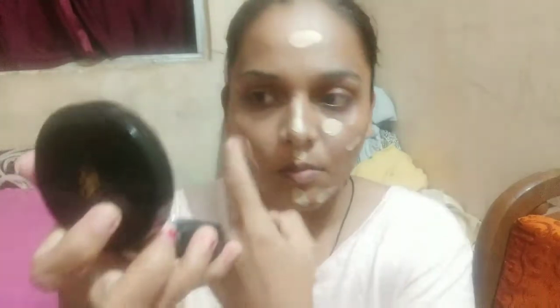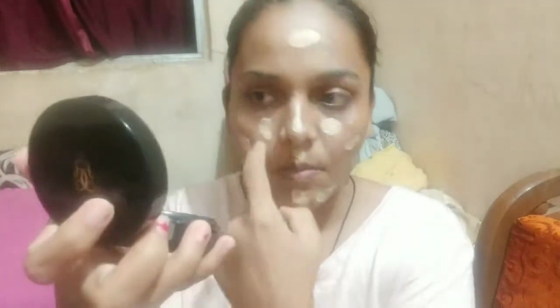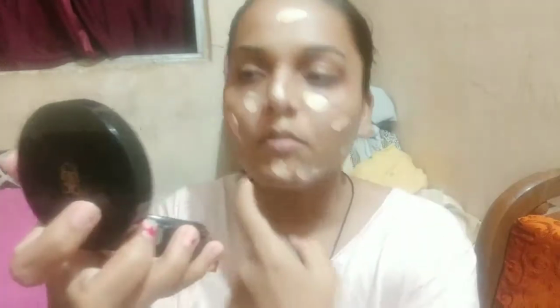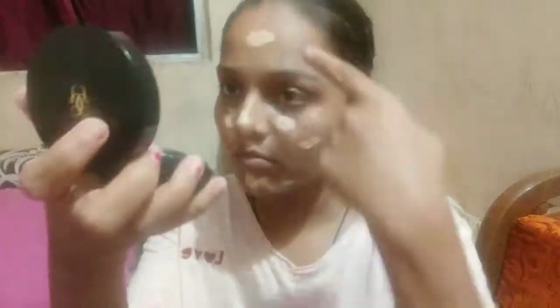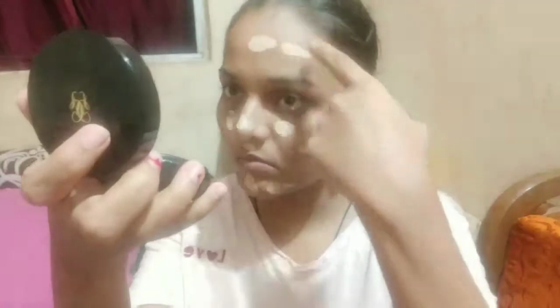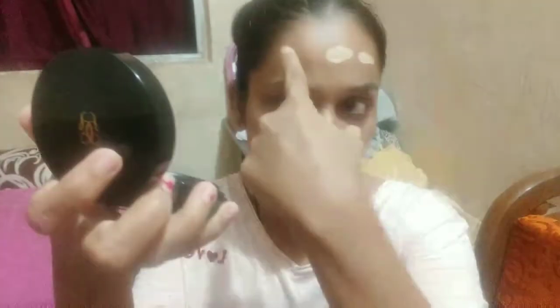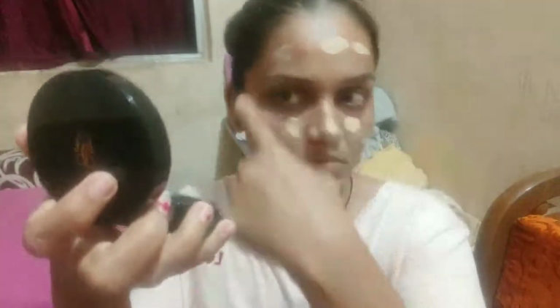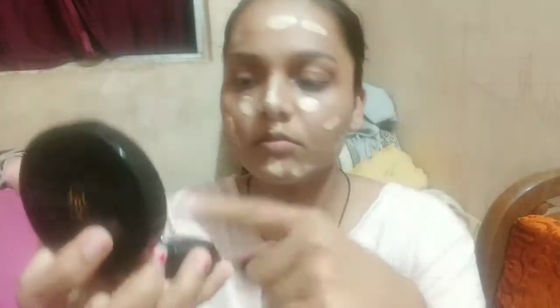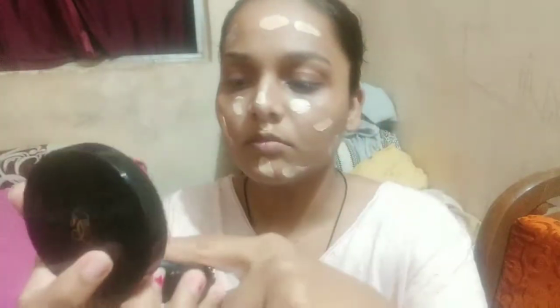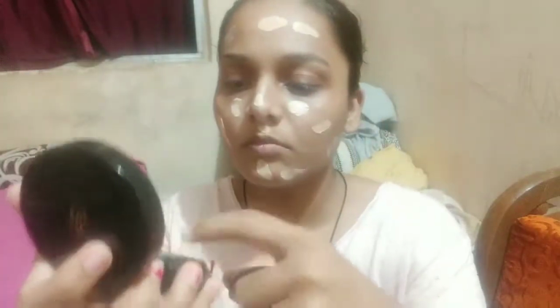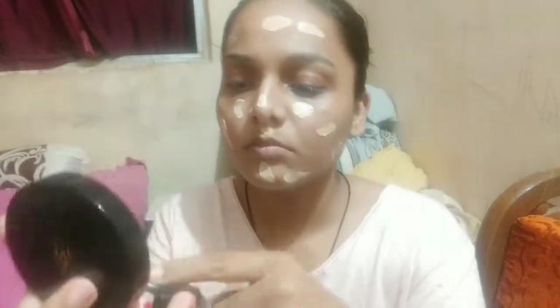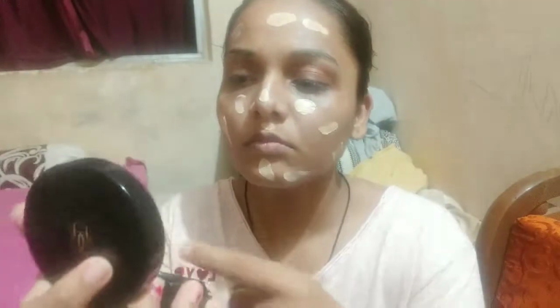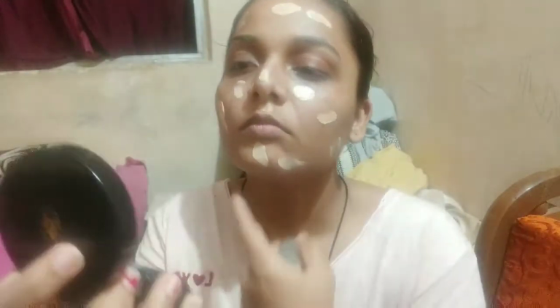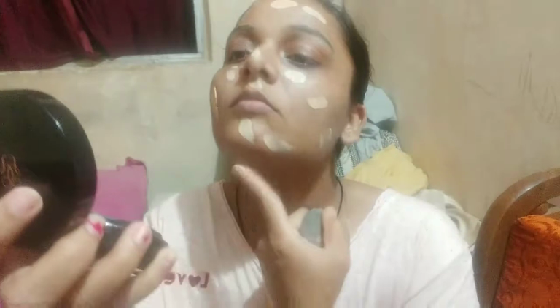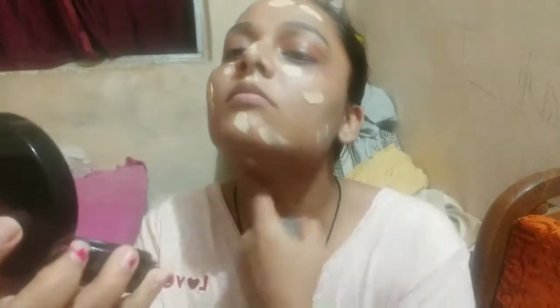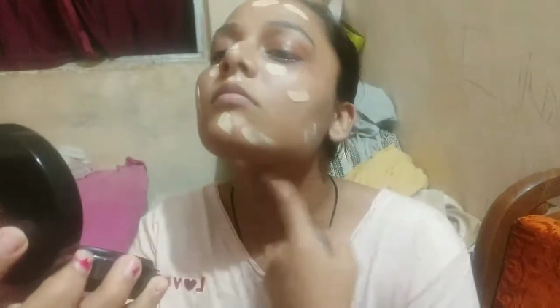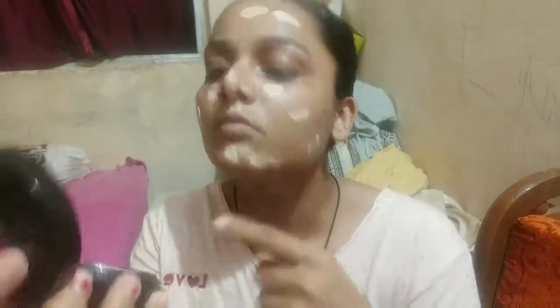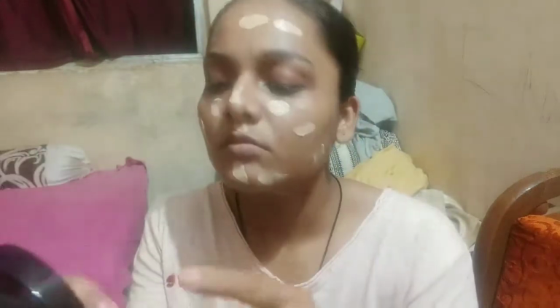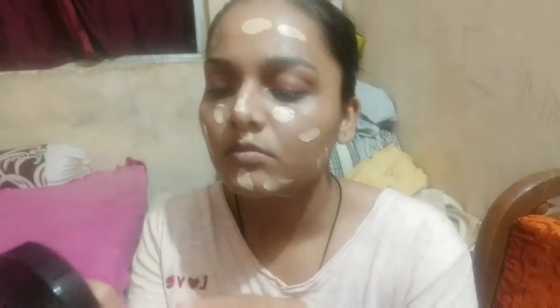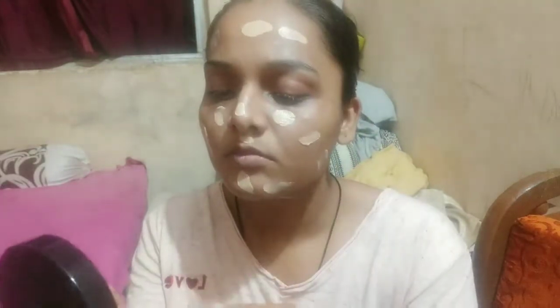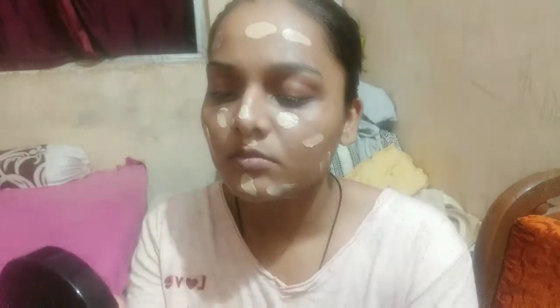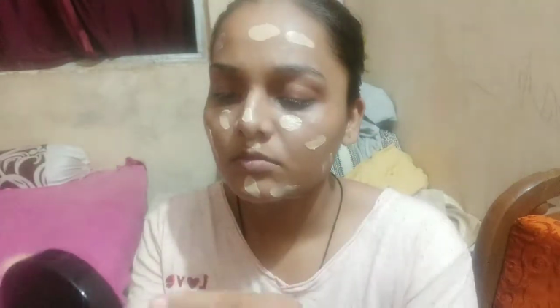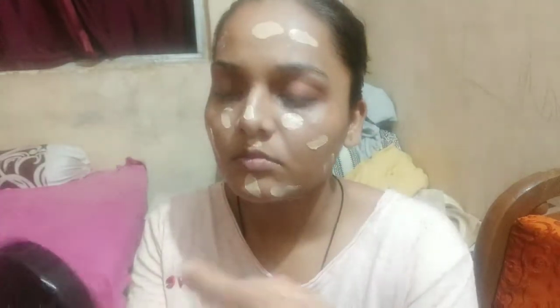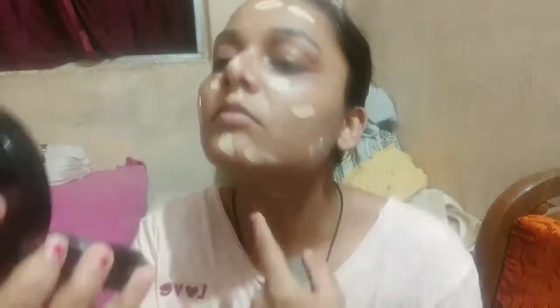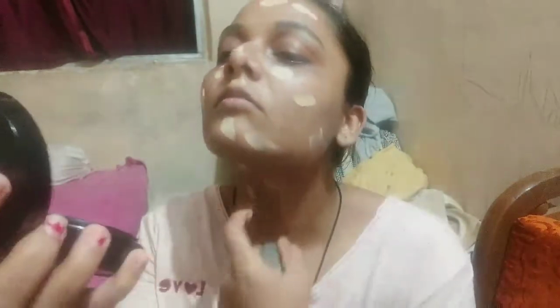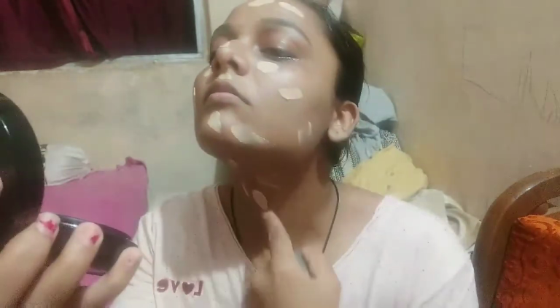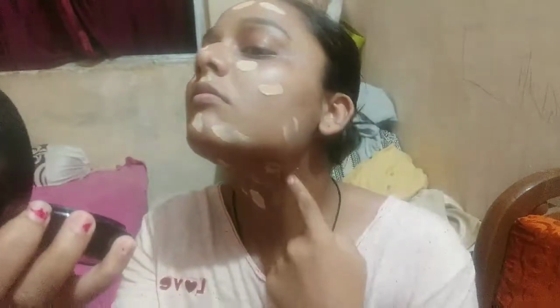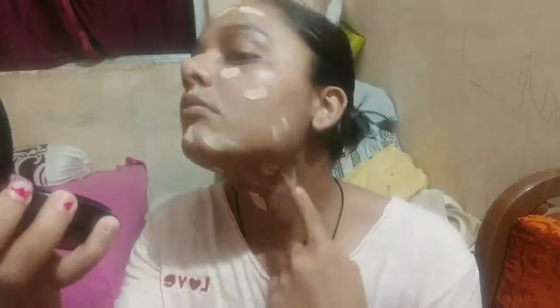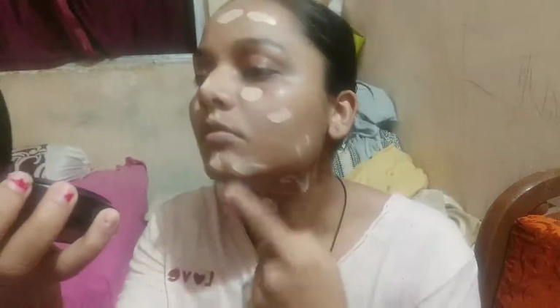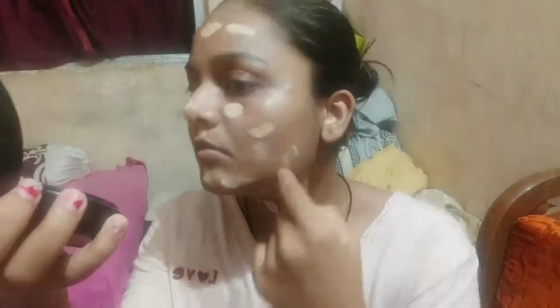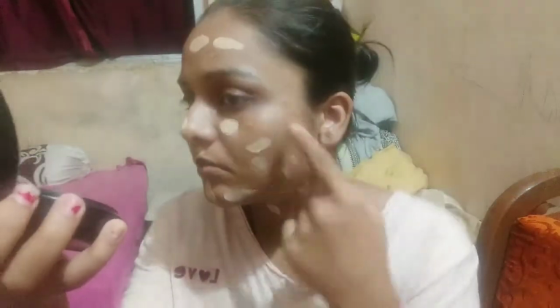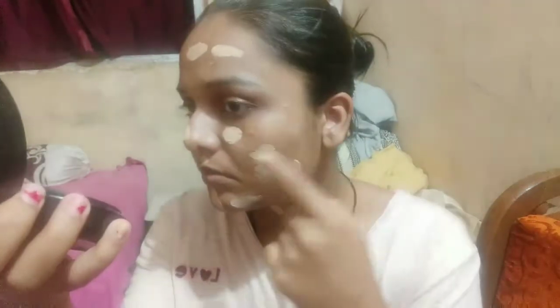This foundation is Lingerie D.Pure, which I have told you about in my previous video. This is made in France.